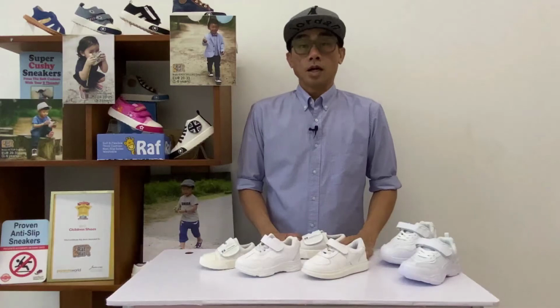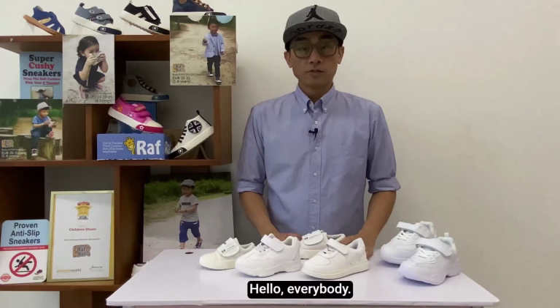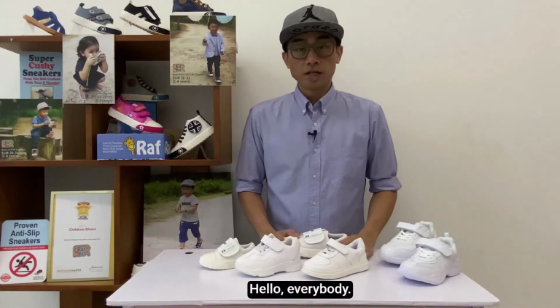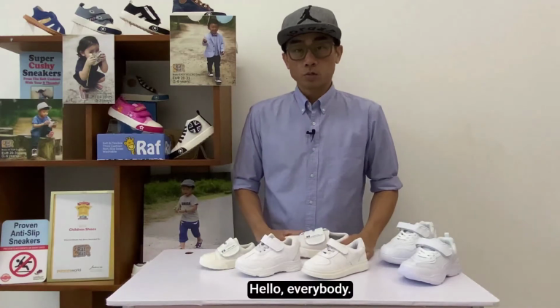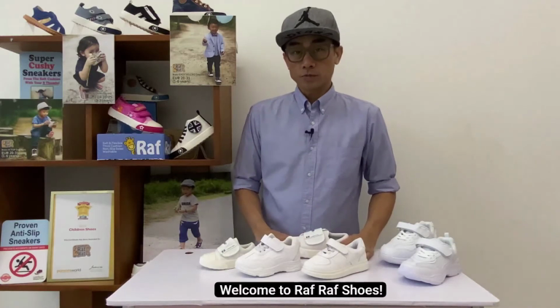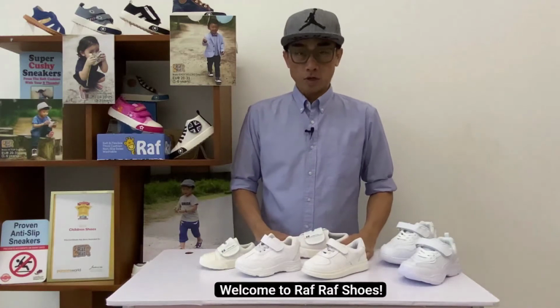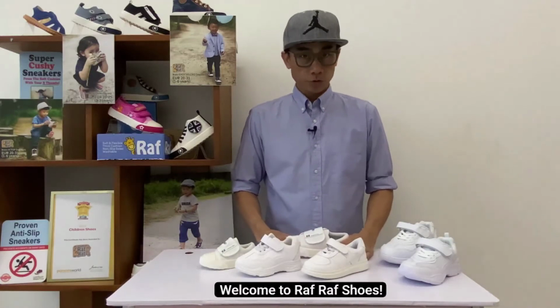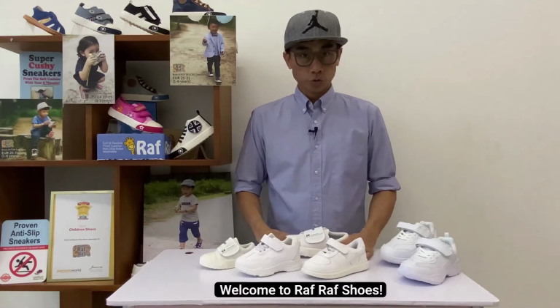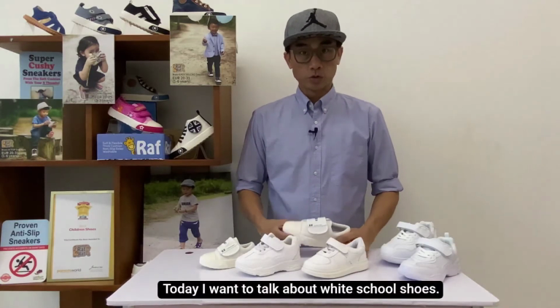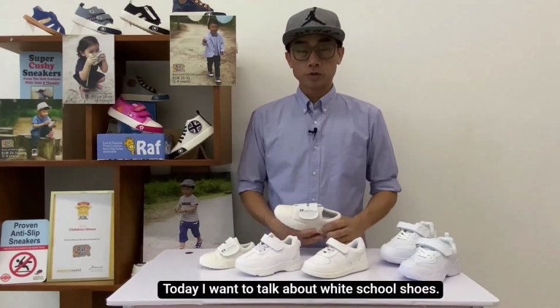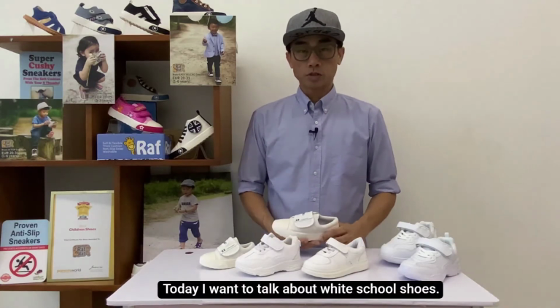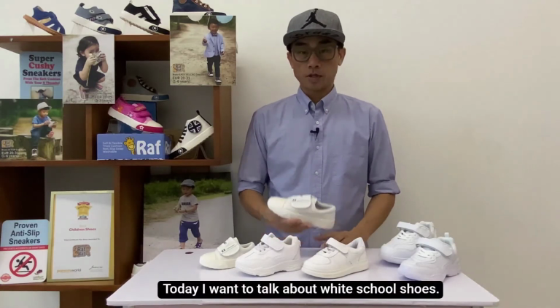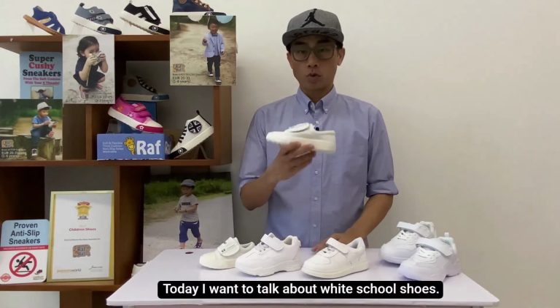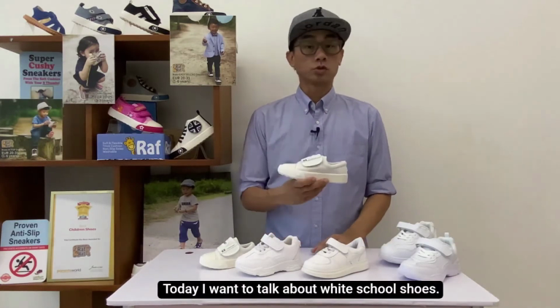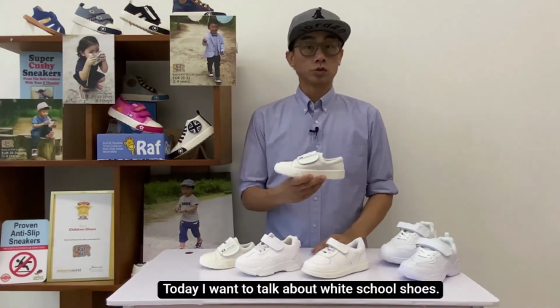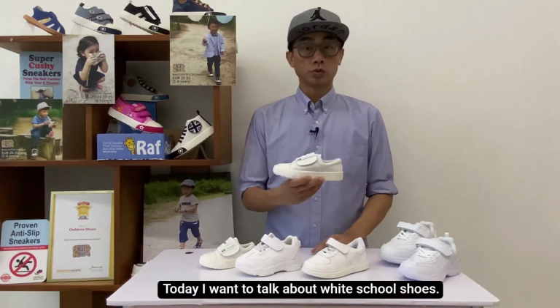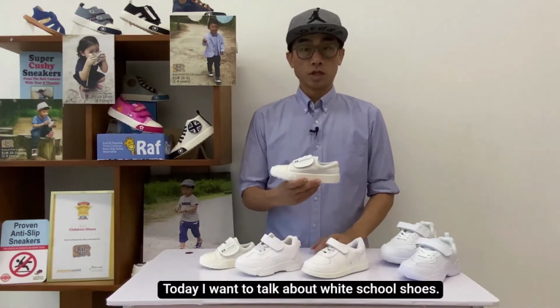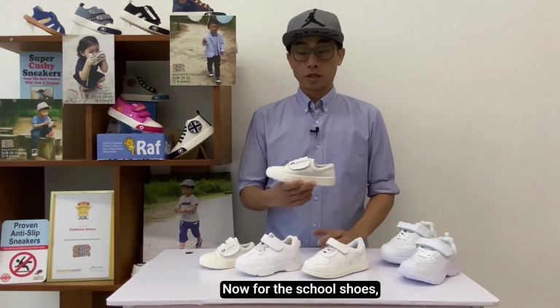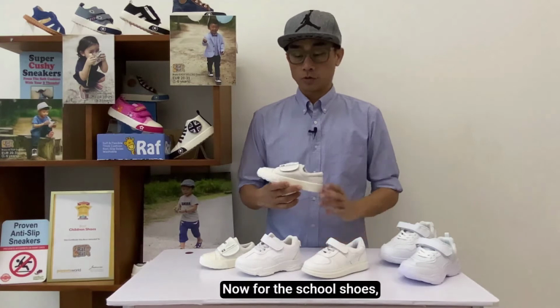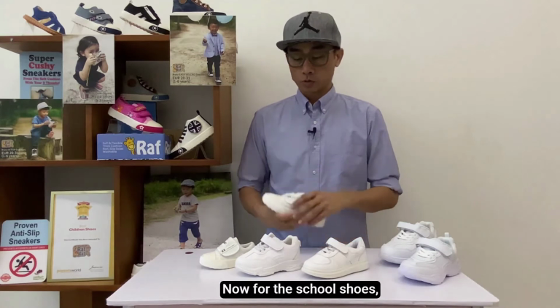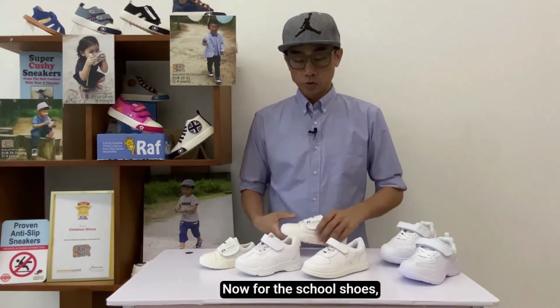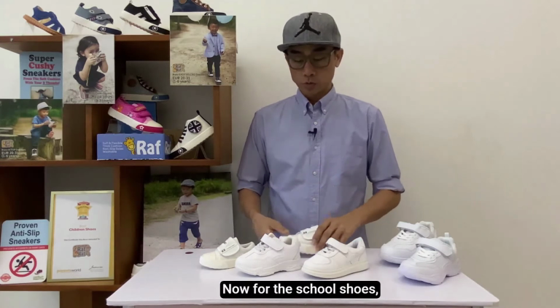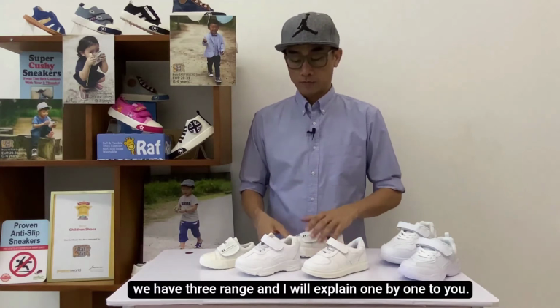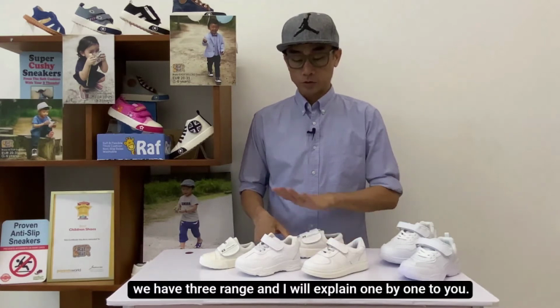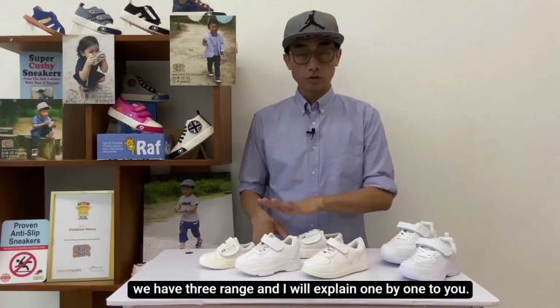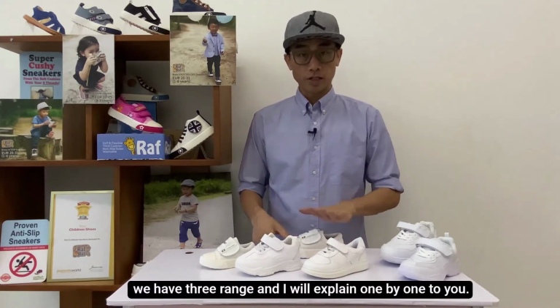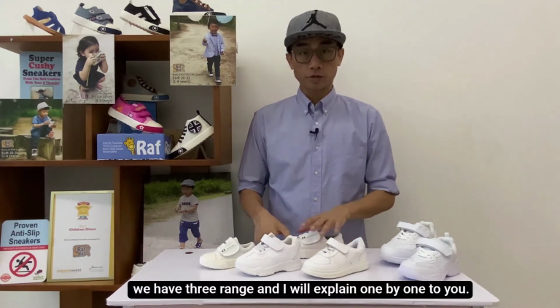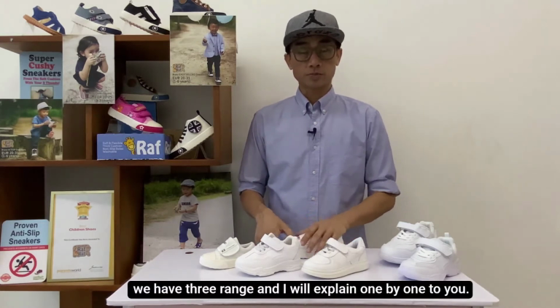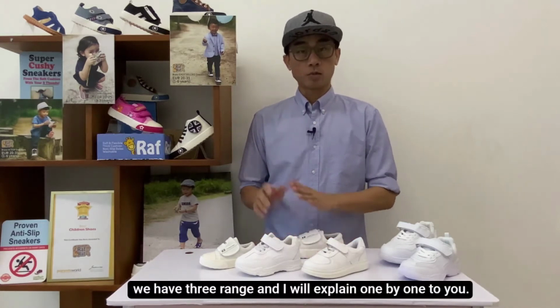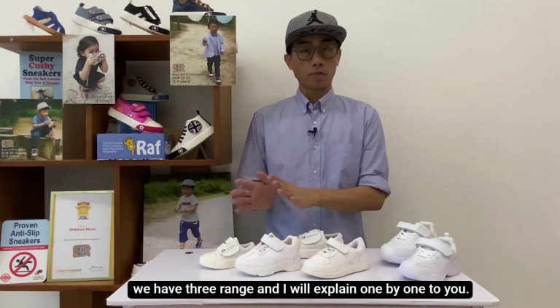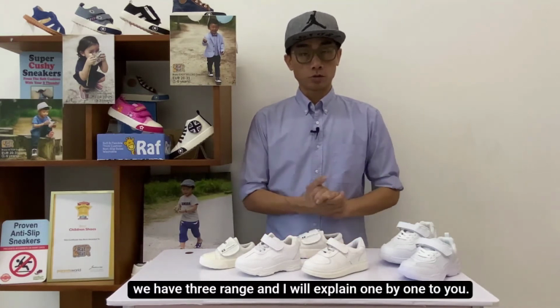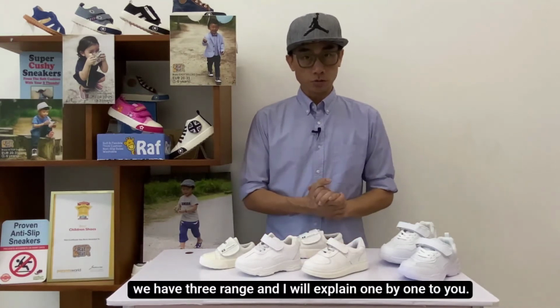Hello everybody, welcome to Ralph Shoes. Today we're going to talk about white school shoes. For the school shoes, we have three ranges. I'm going to explain one by one to you.